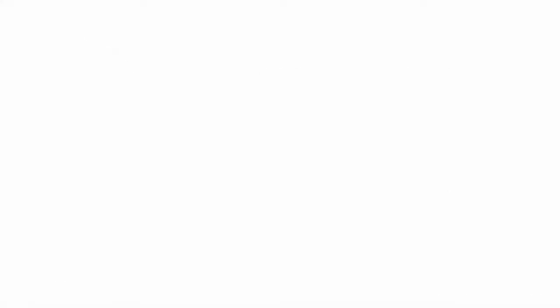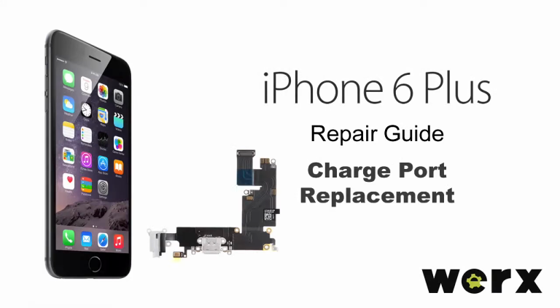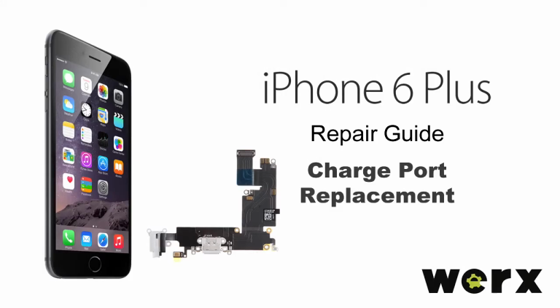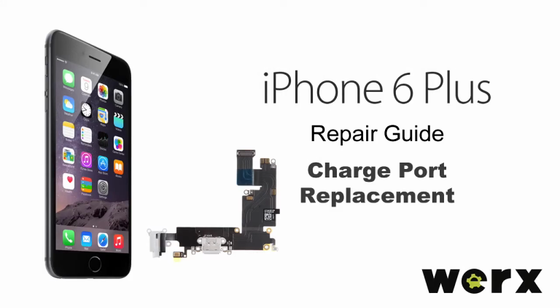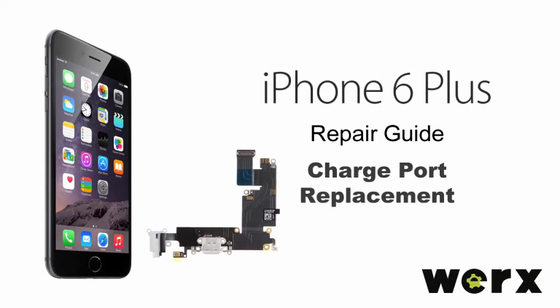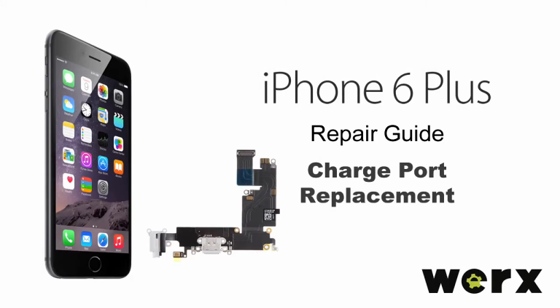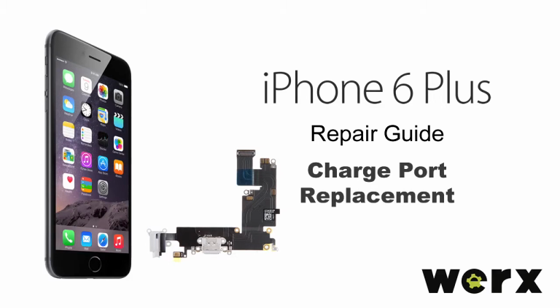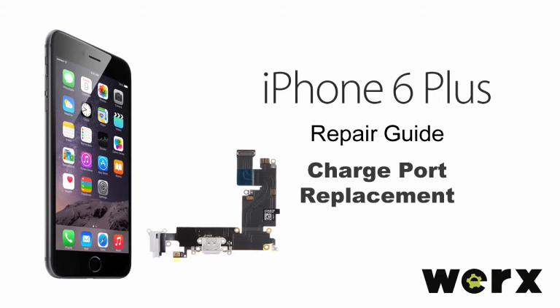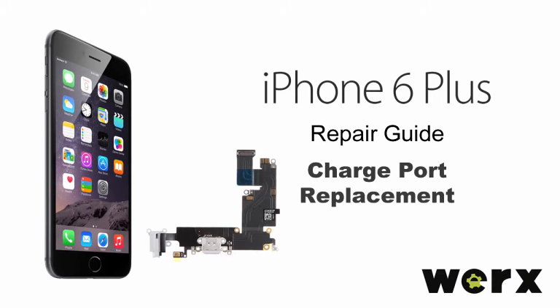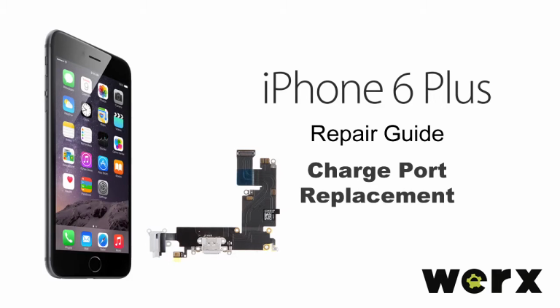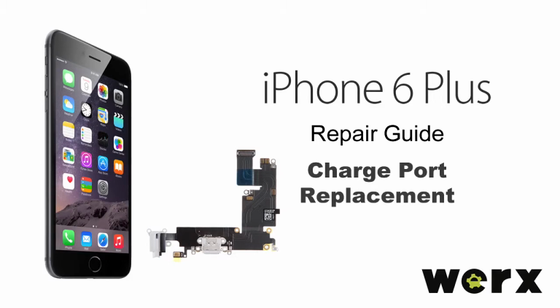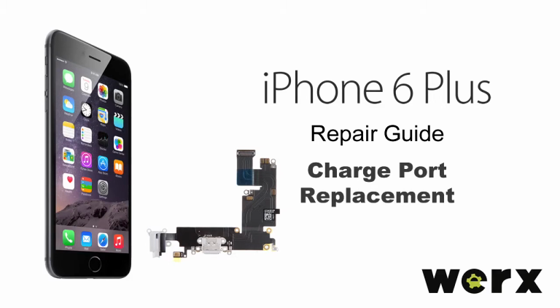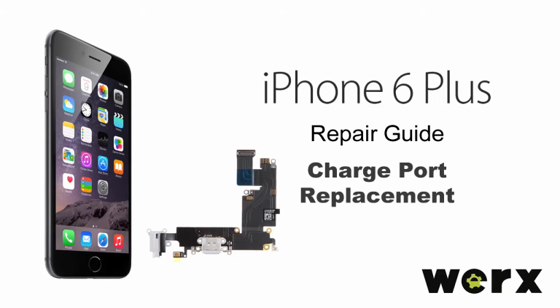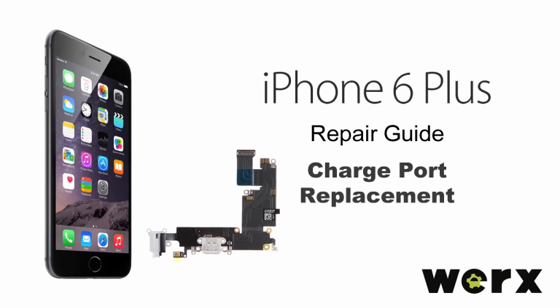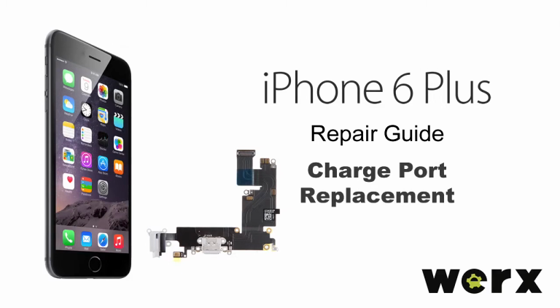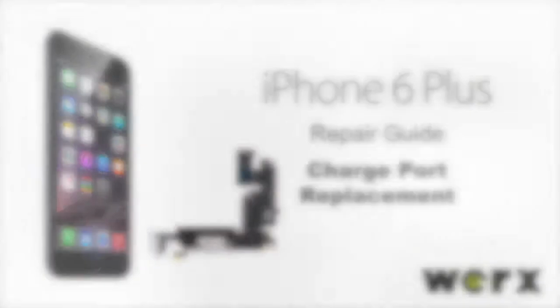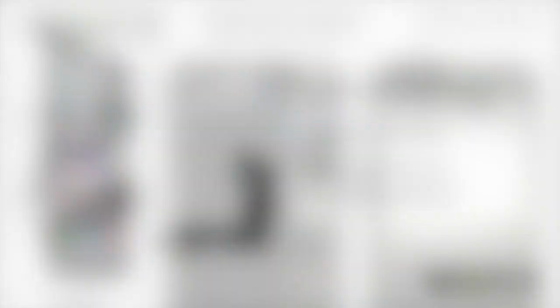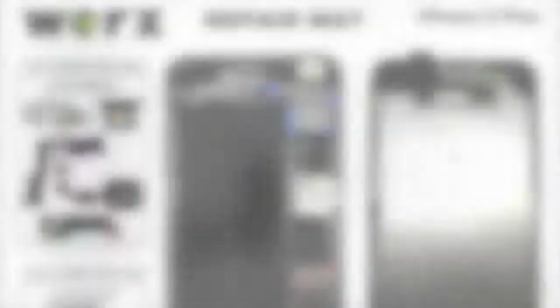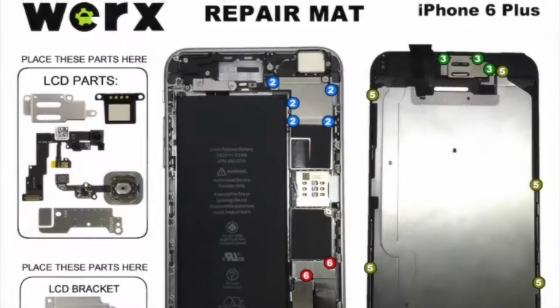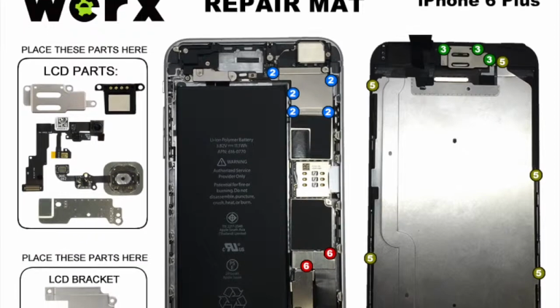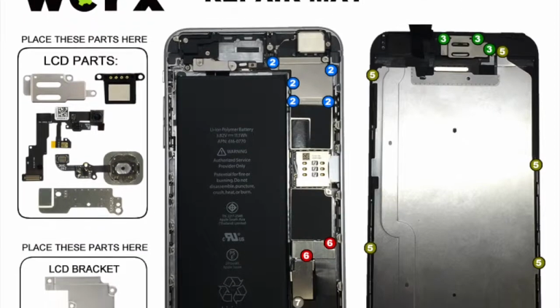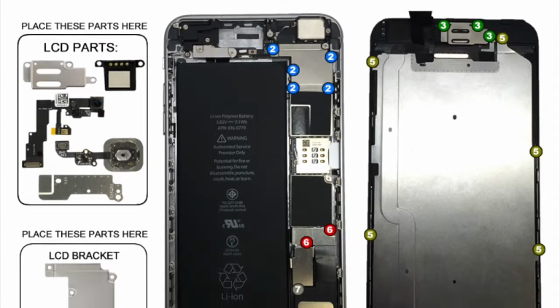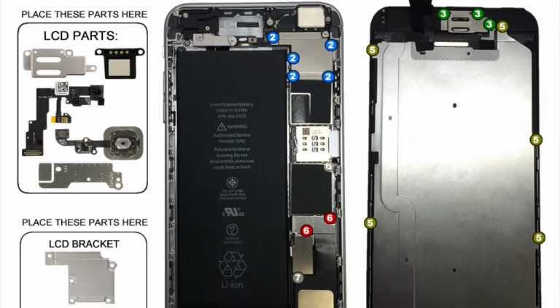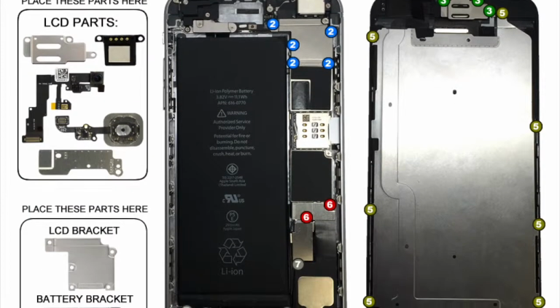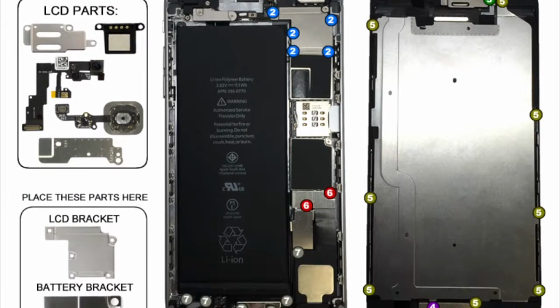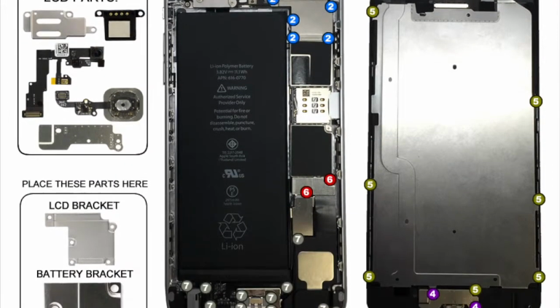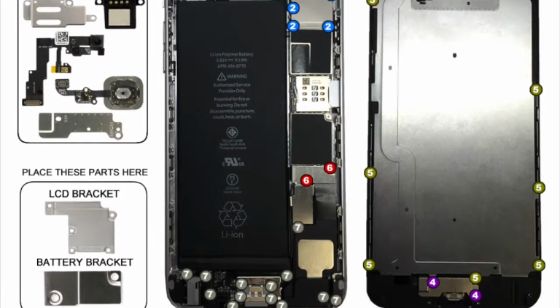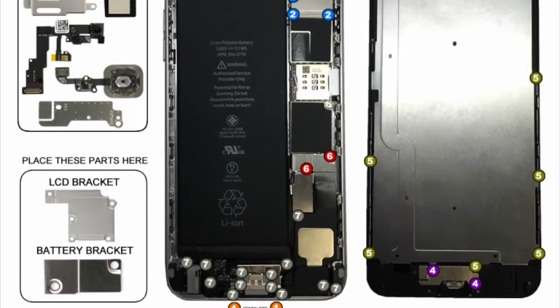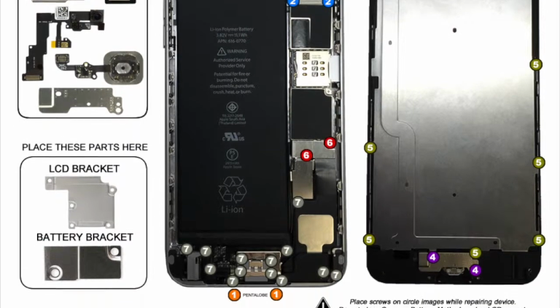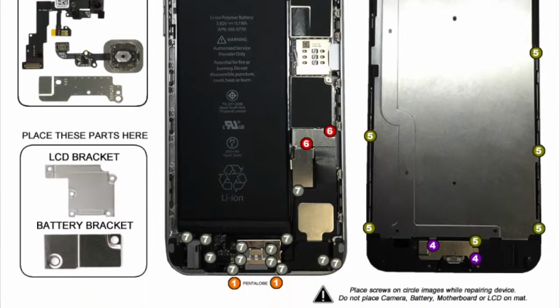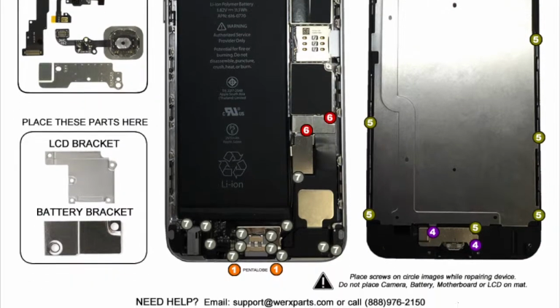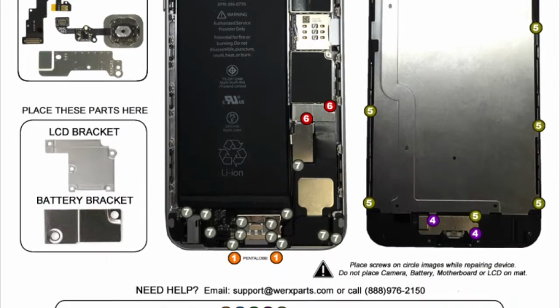We will be replacing the charge port on an iPhone 6 Plus. Be sure to use the WORX repair mat to keep all screws organized.